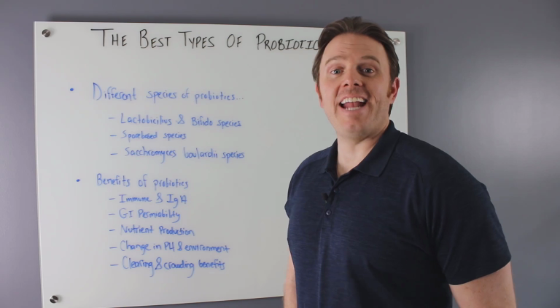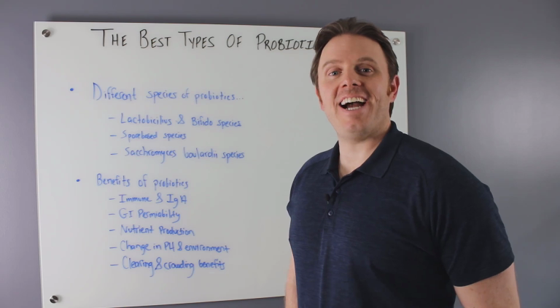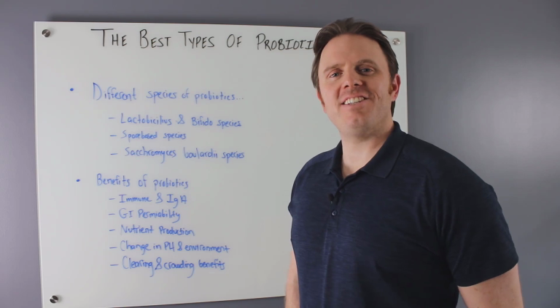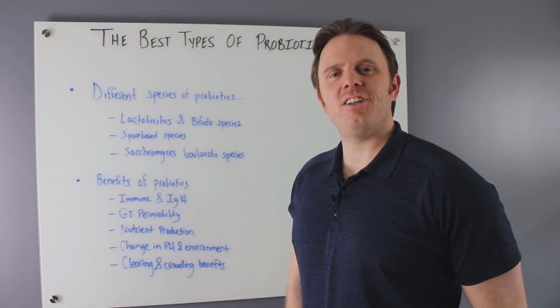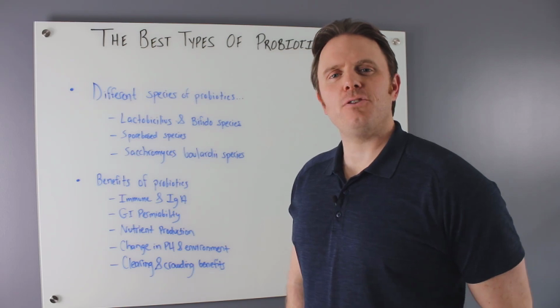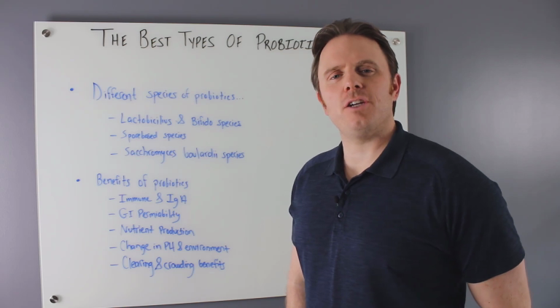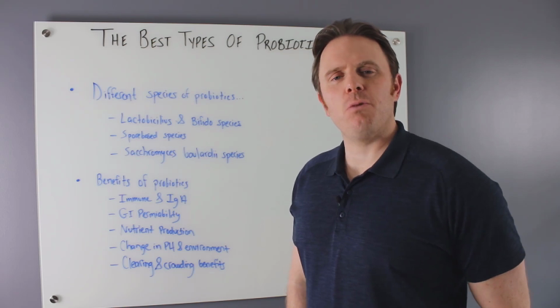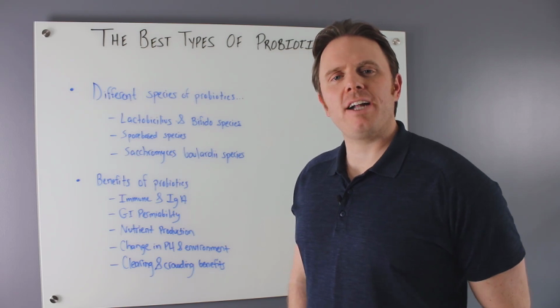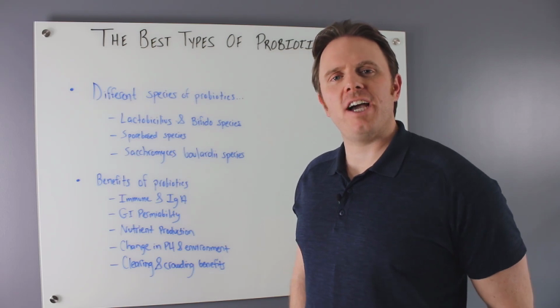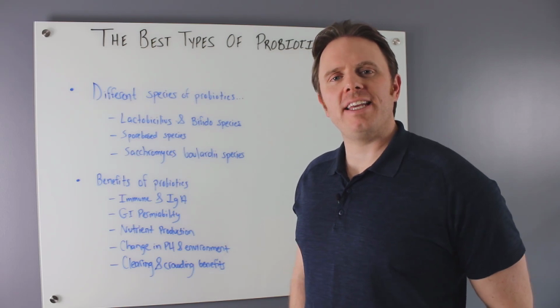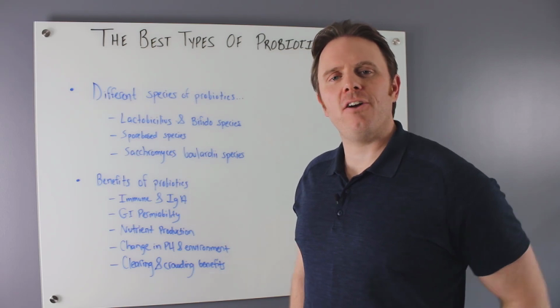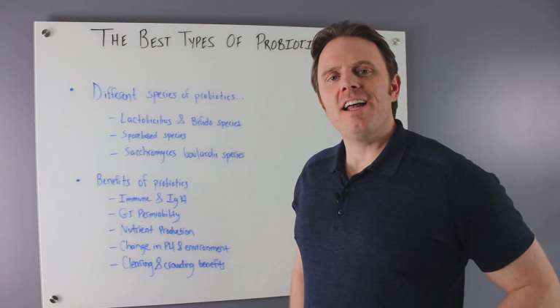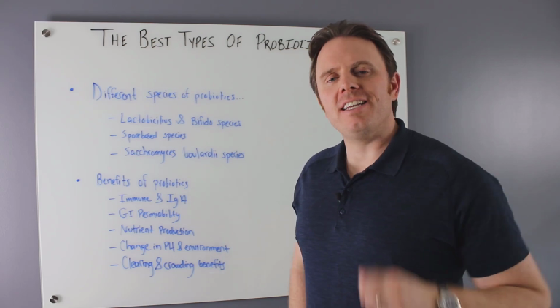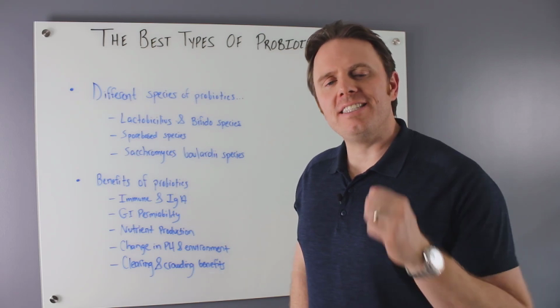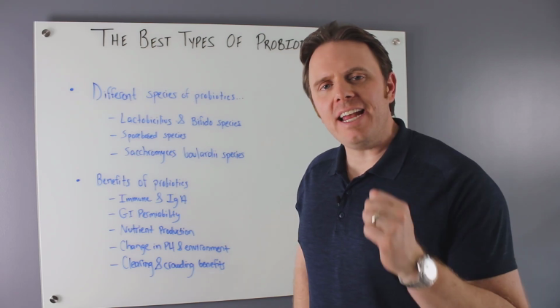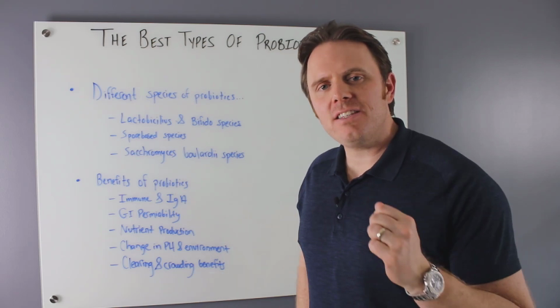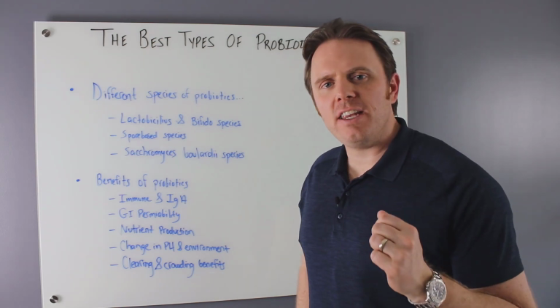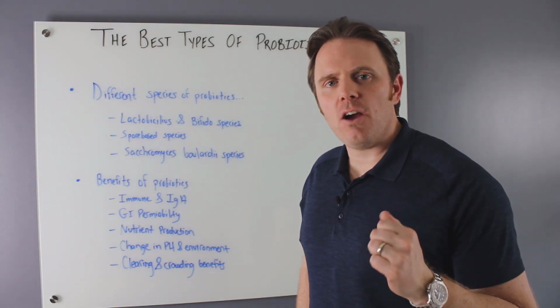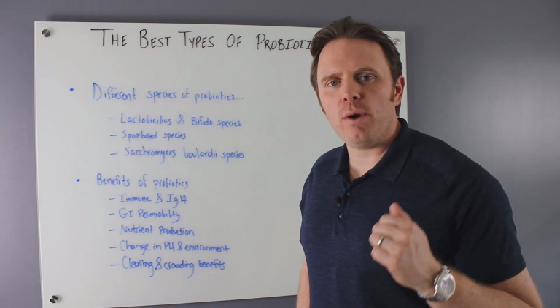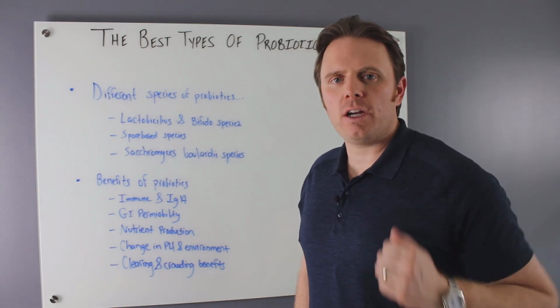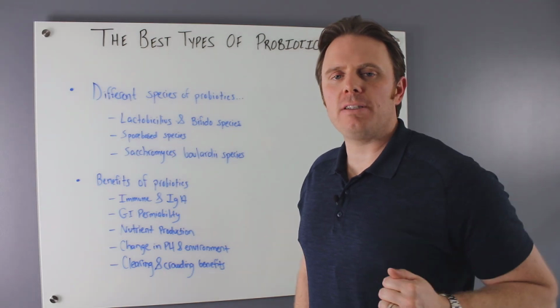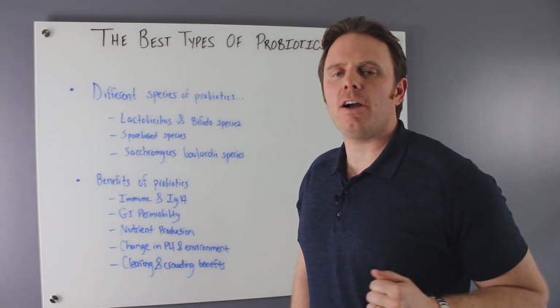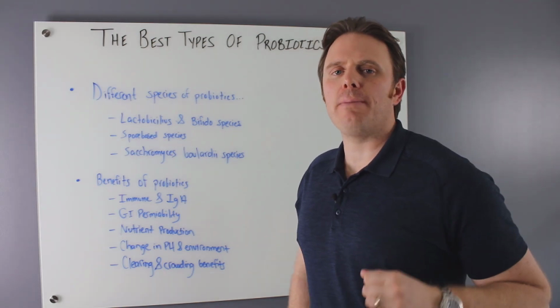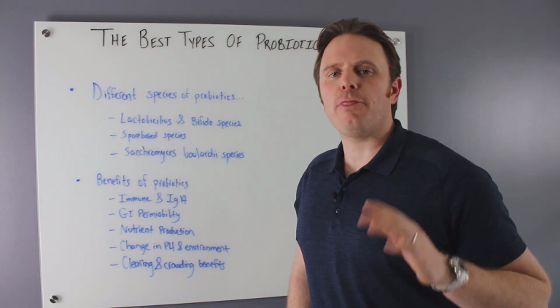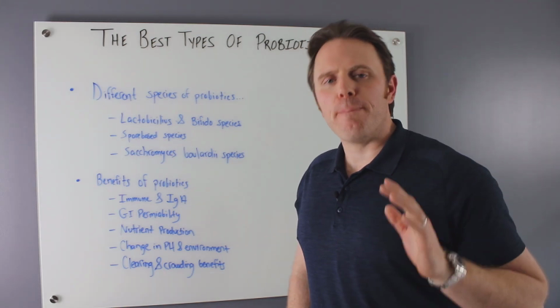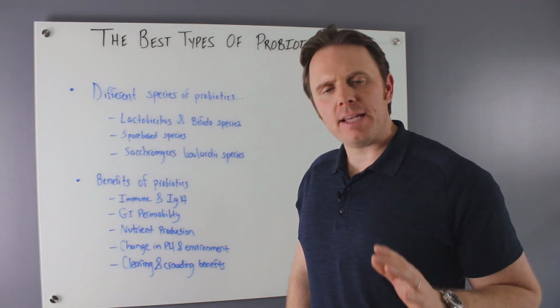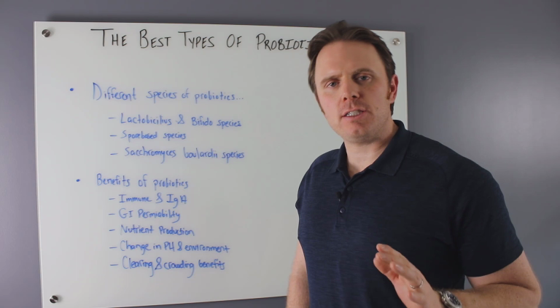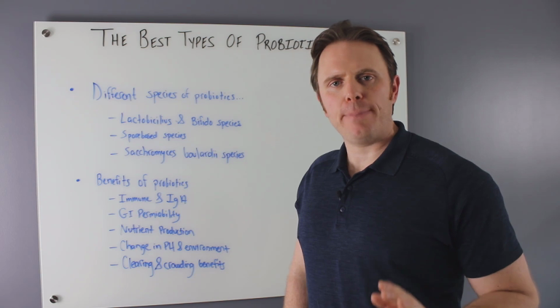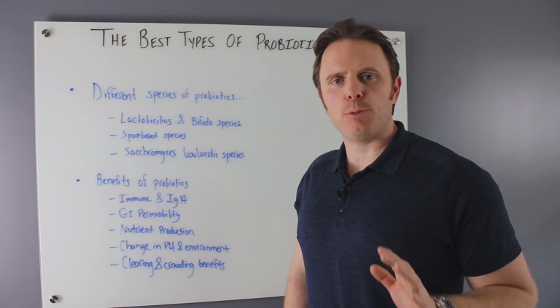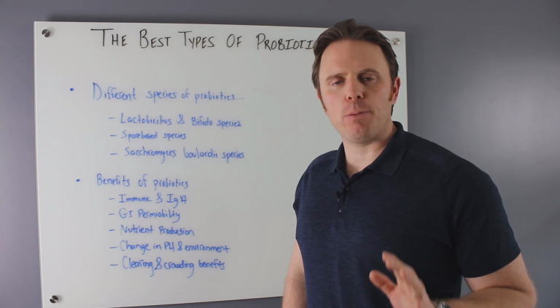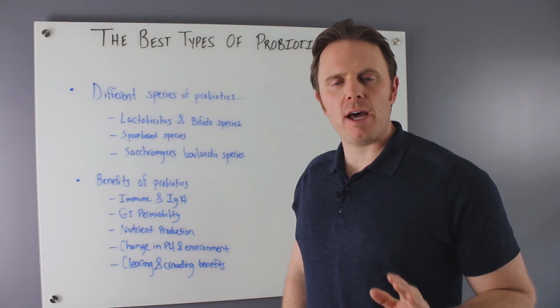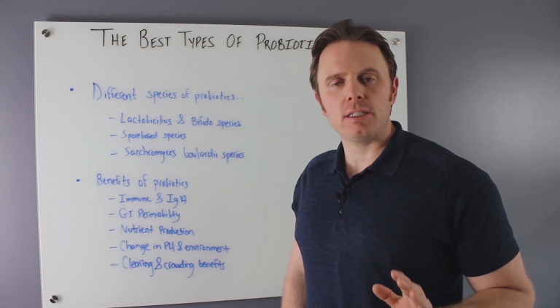Hey guys, it's Dr. Justin Marcogianni here. Today's video, we're going to be talking about the best types of probiotics.